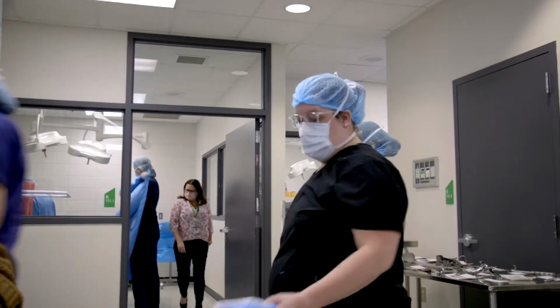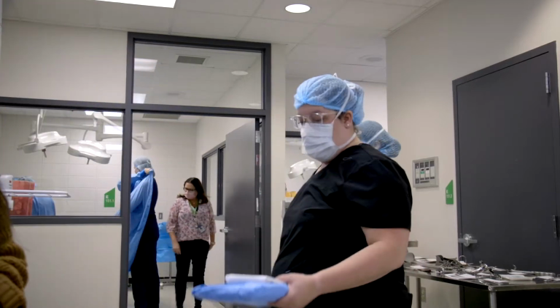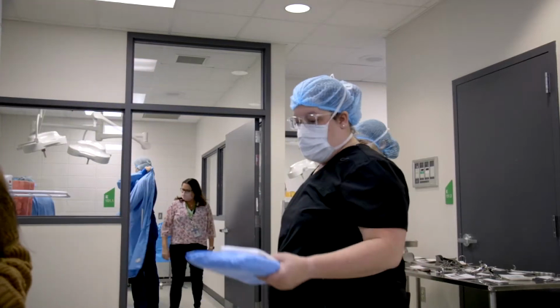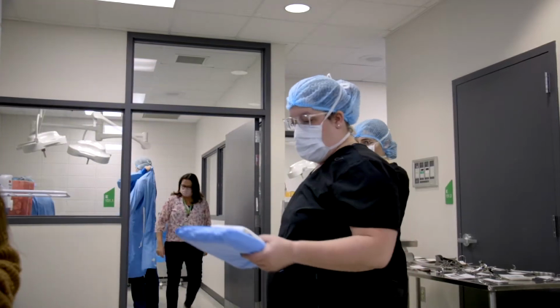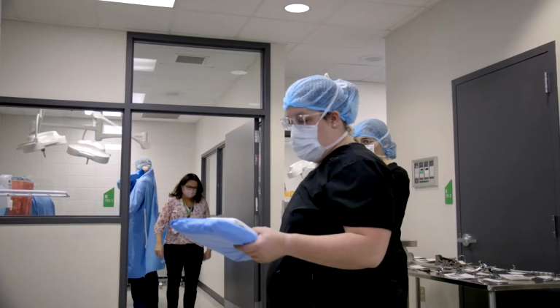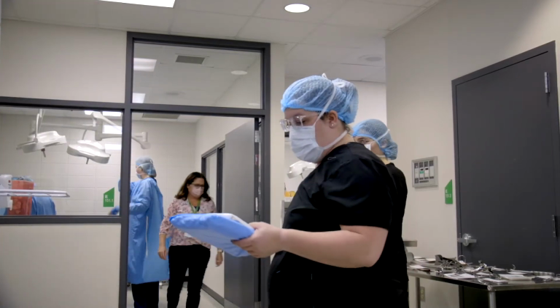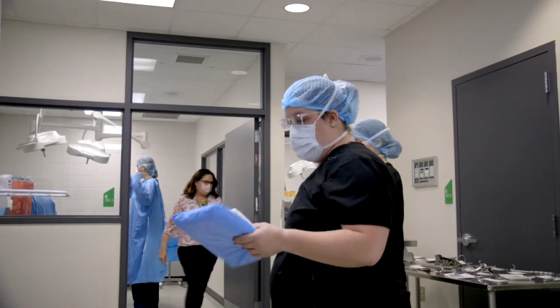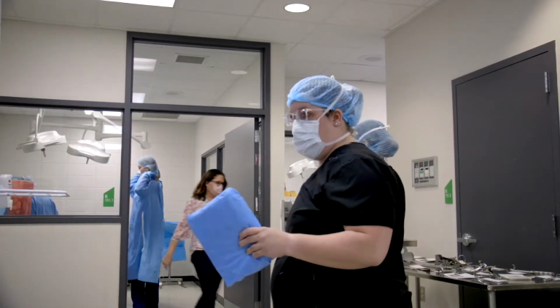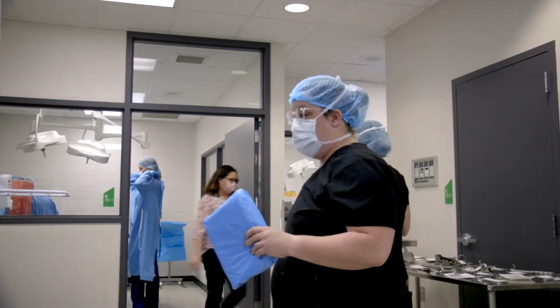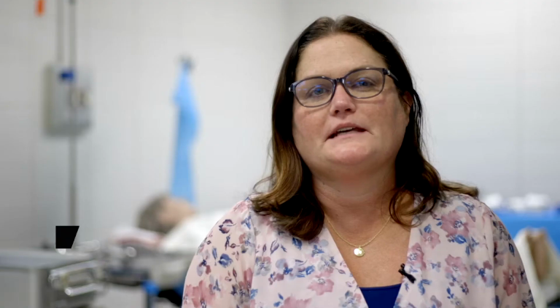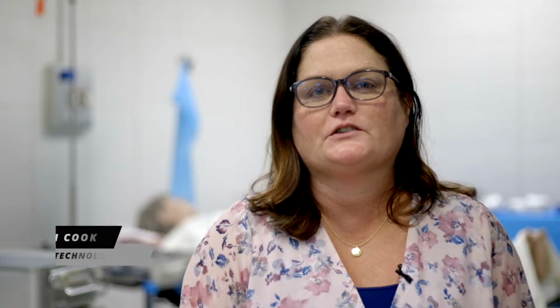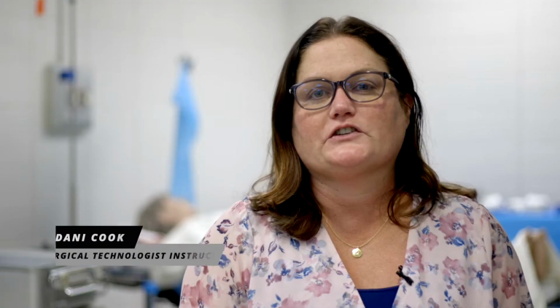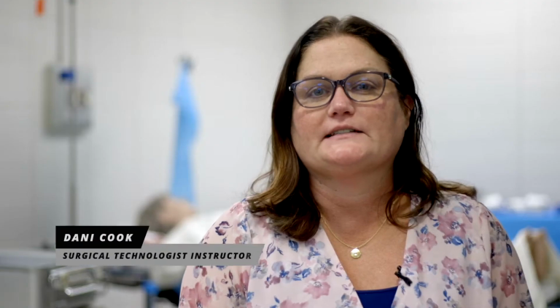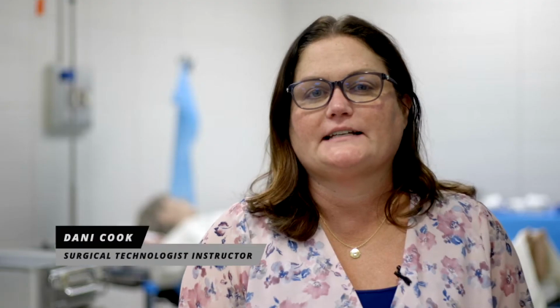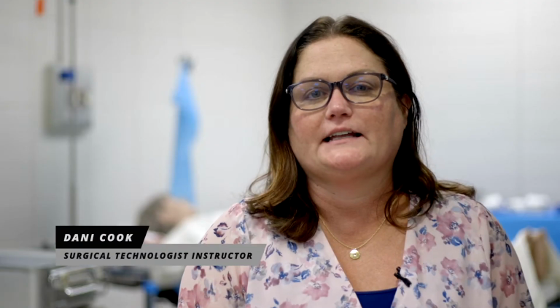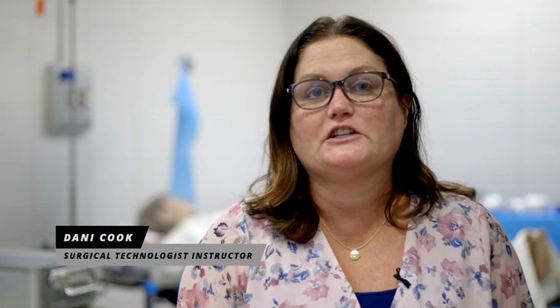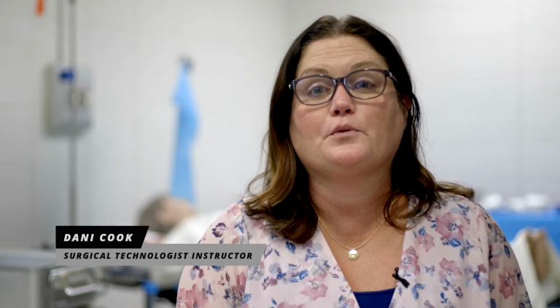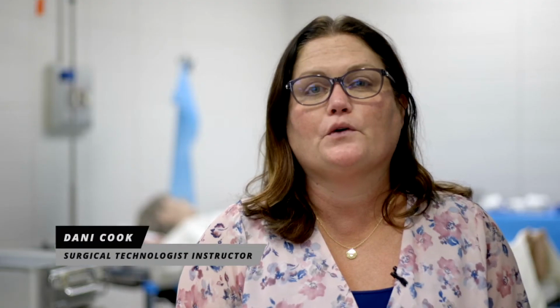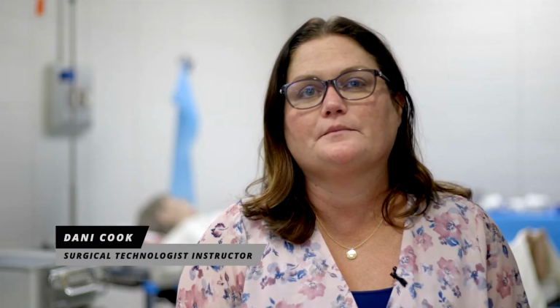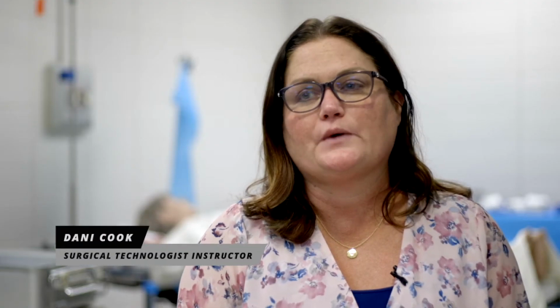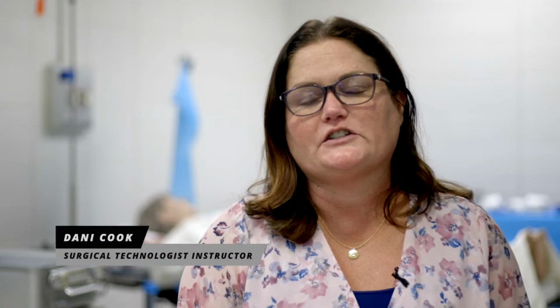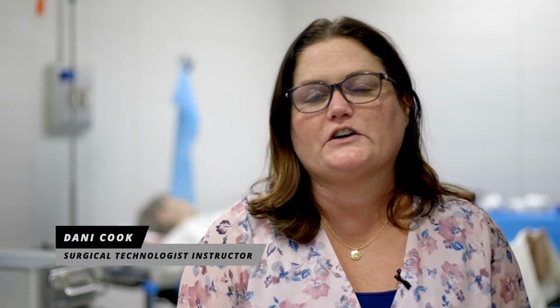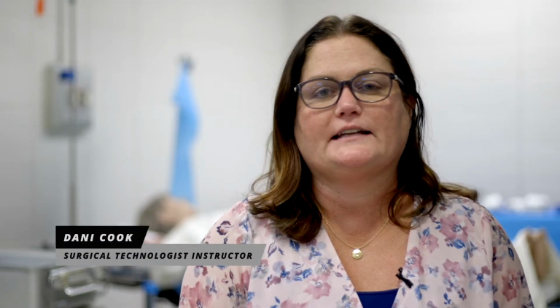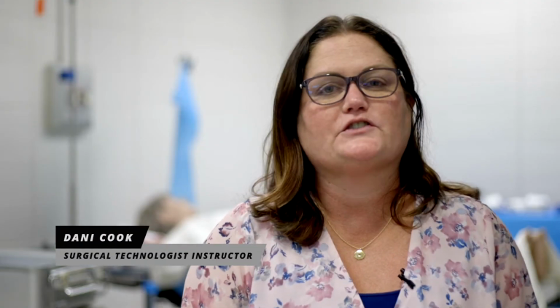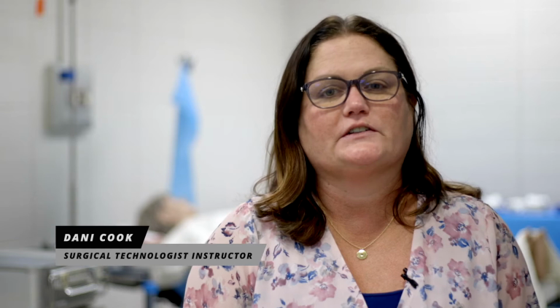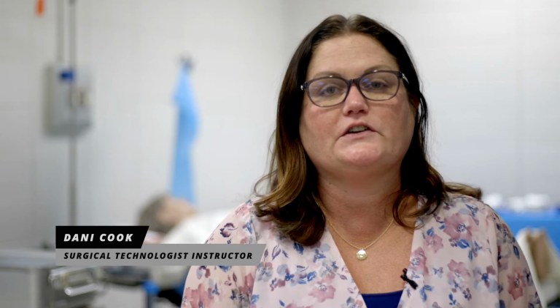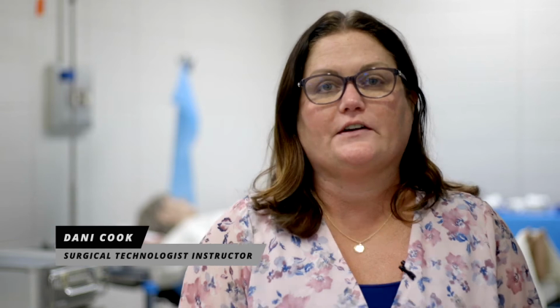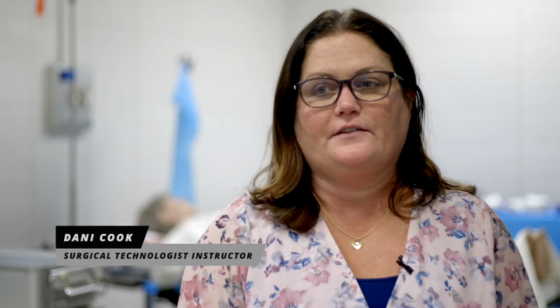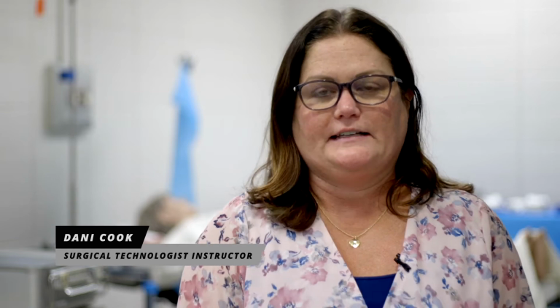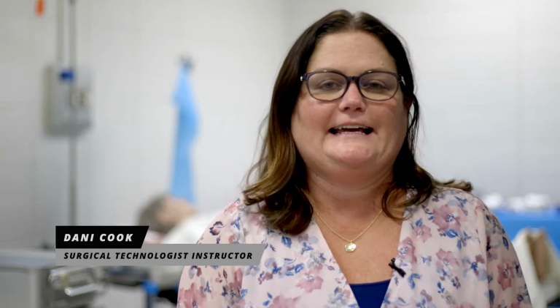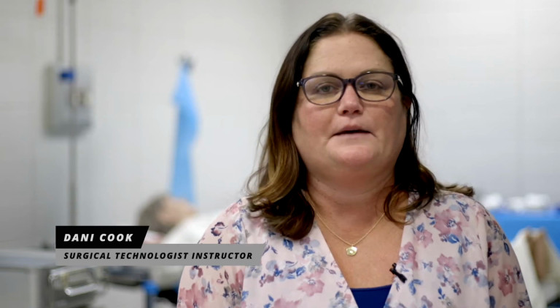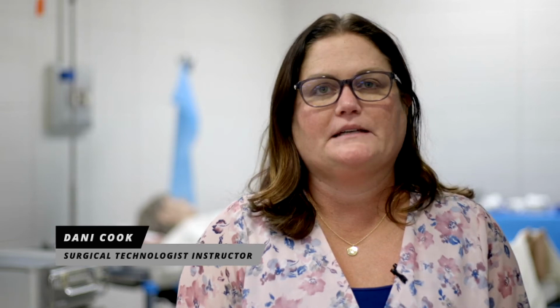I am Dani Cook and I am the Surgical Technology Program Director and Instructor here on the Fond du Lac campus.